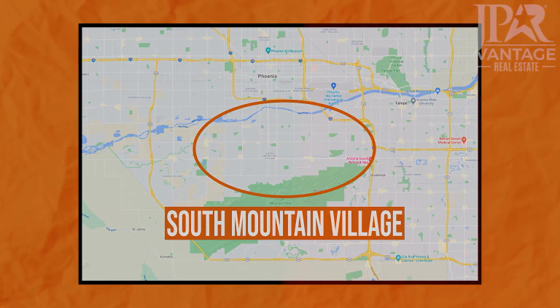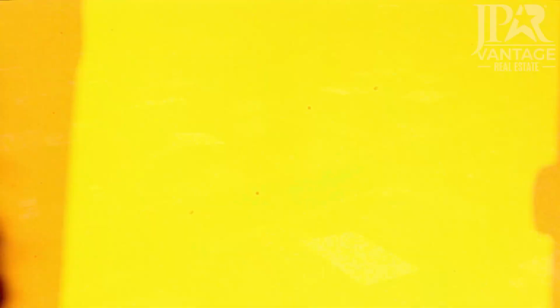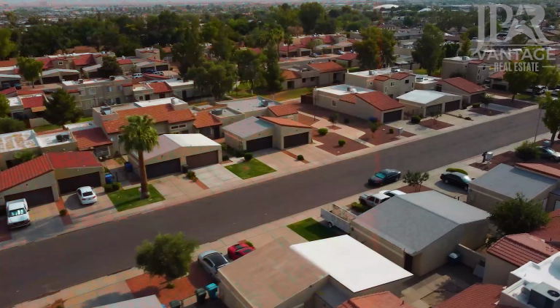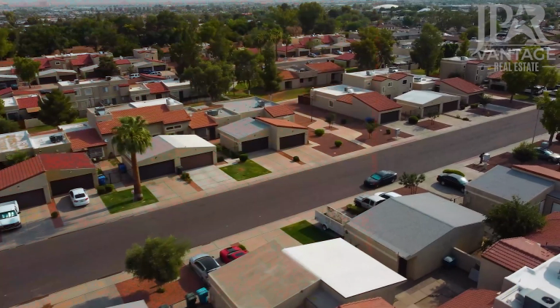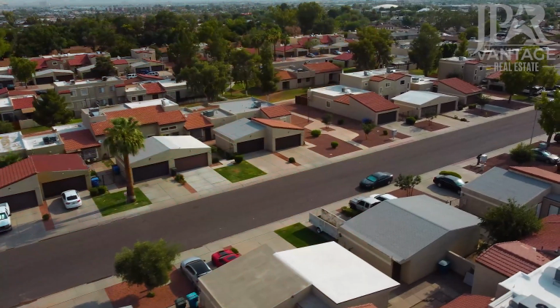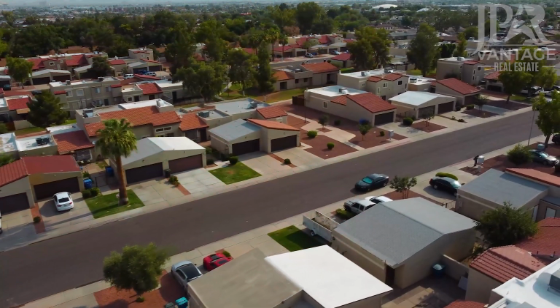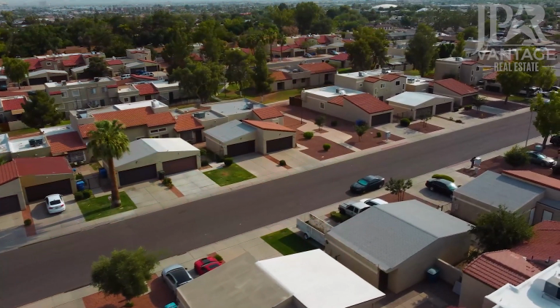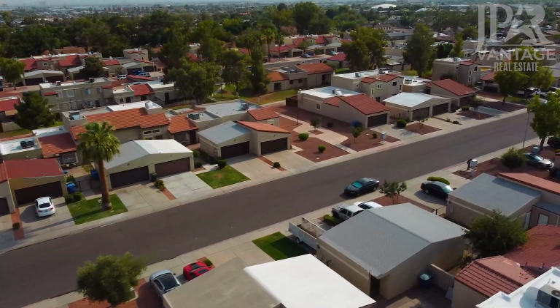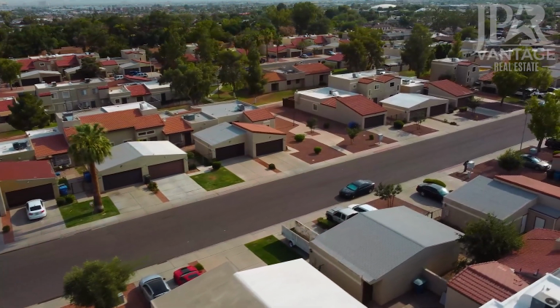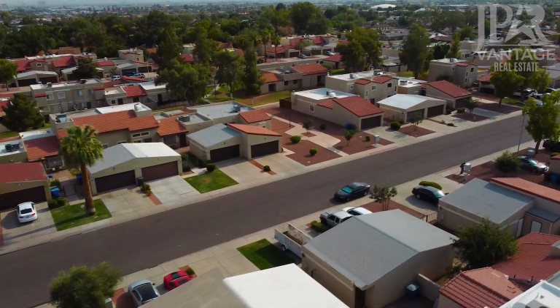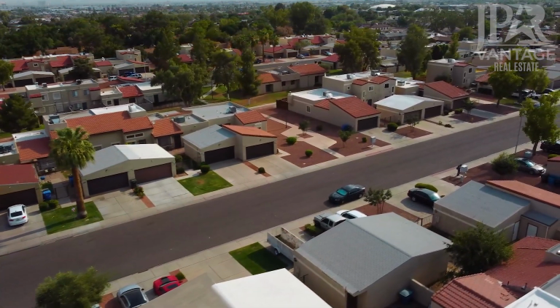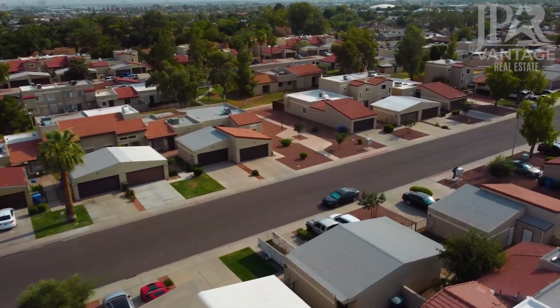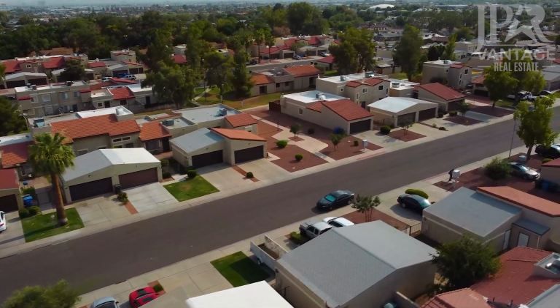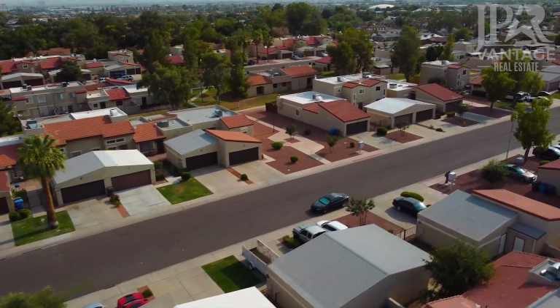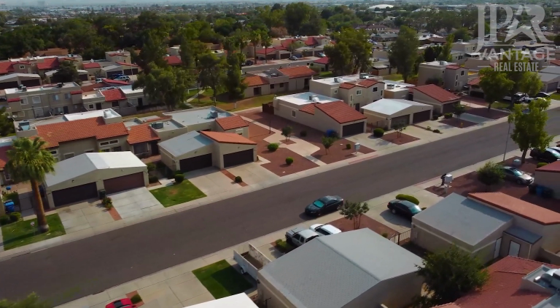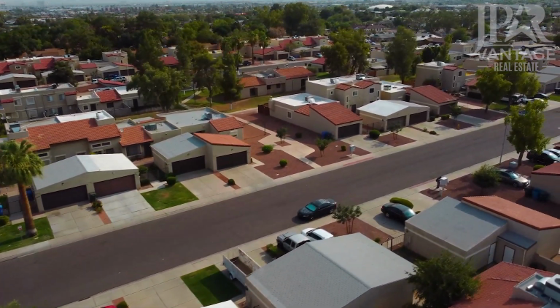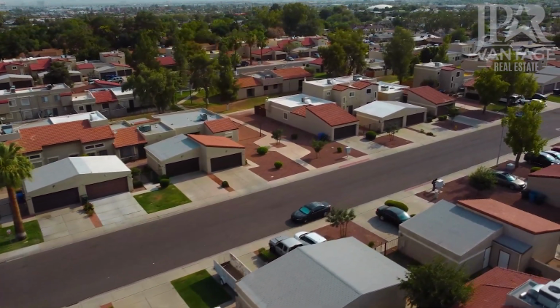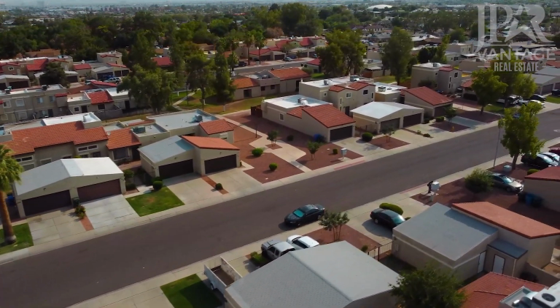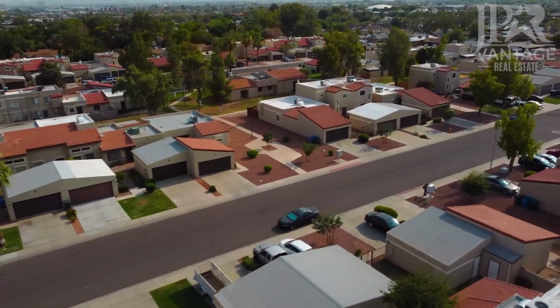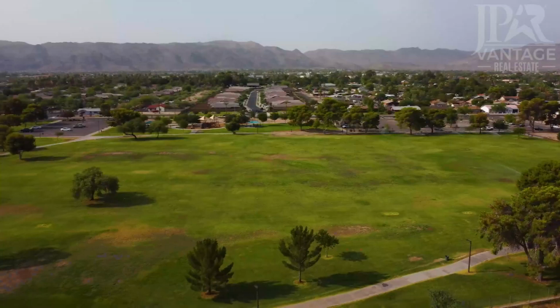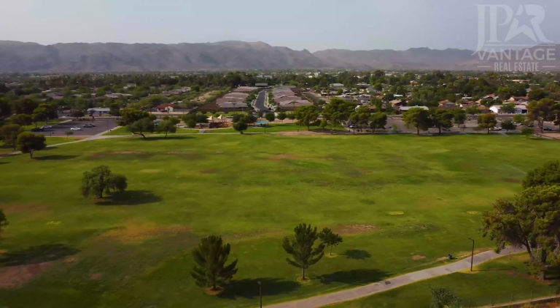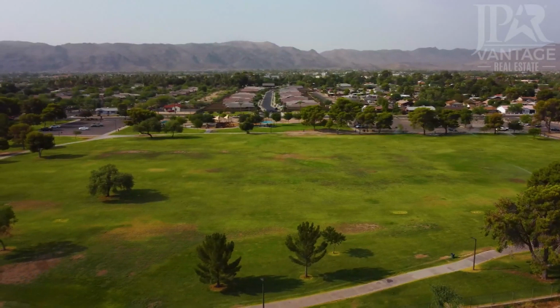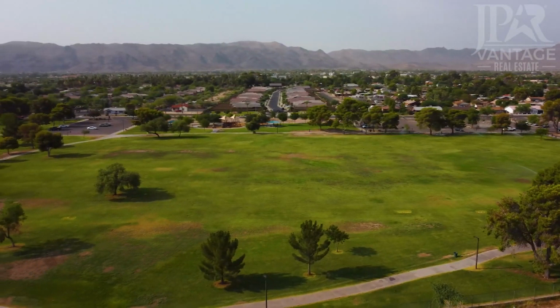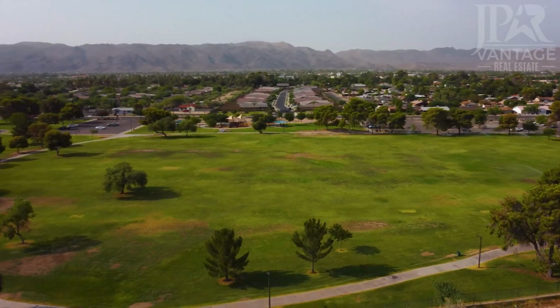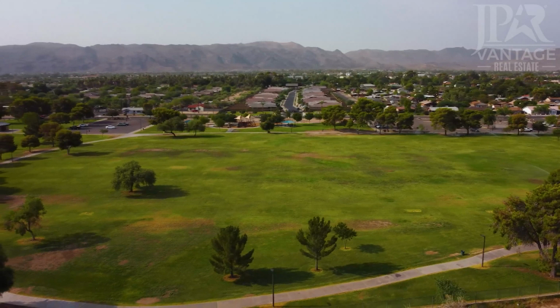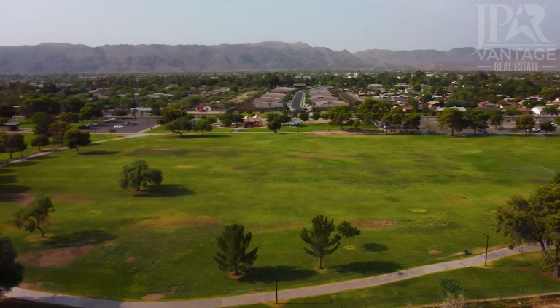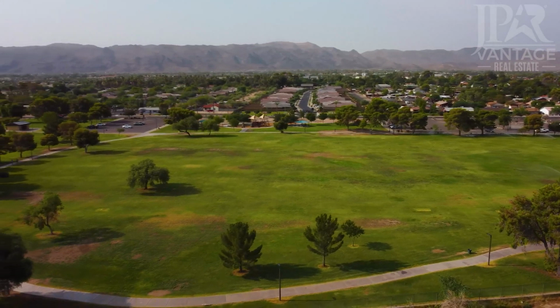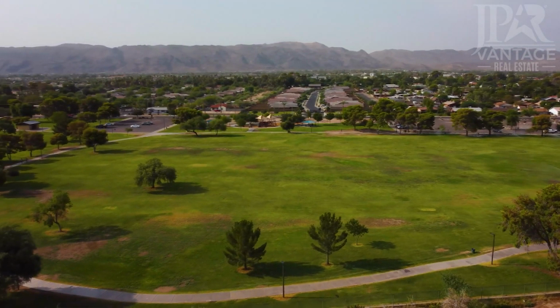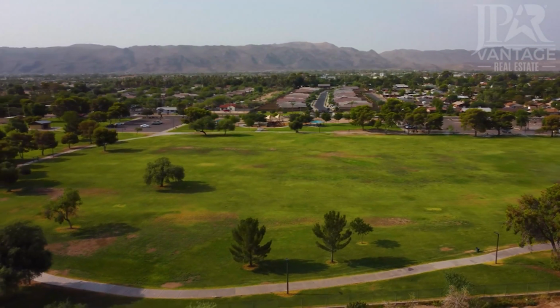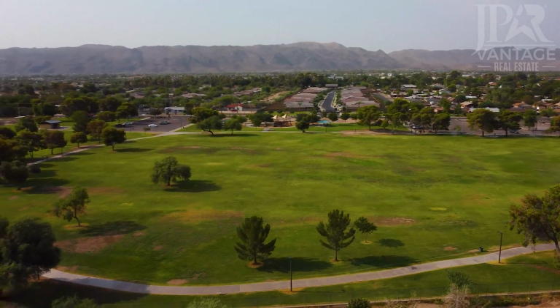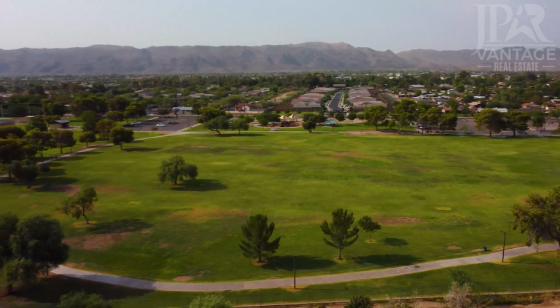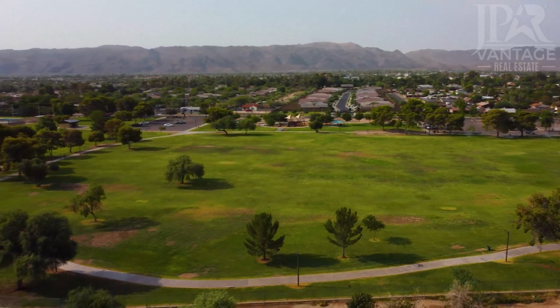This is a good neighborhood to check out if you want to live near the downtown area, but also love the recreation offered by South Mountain.